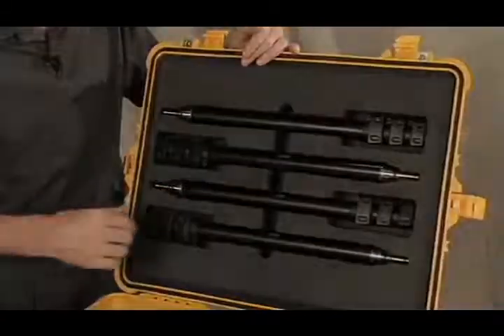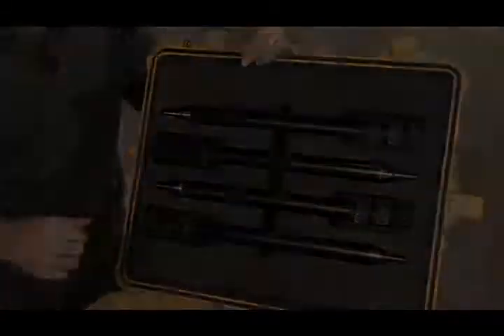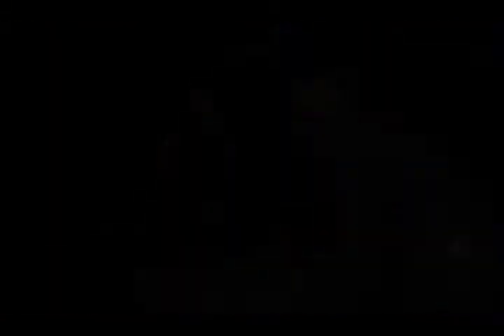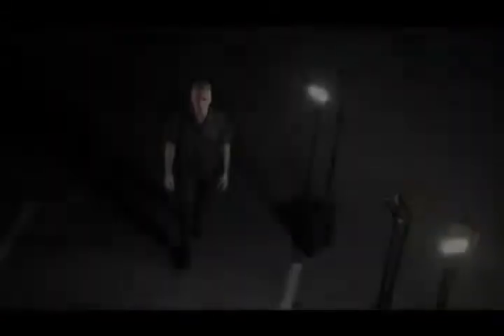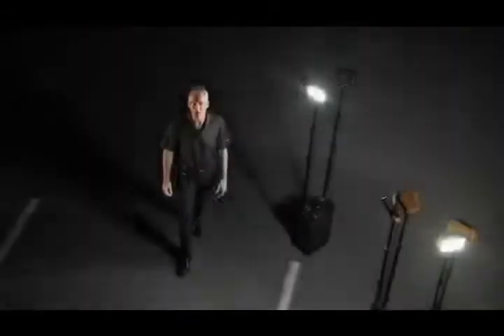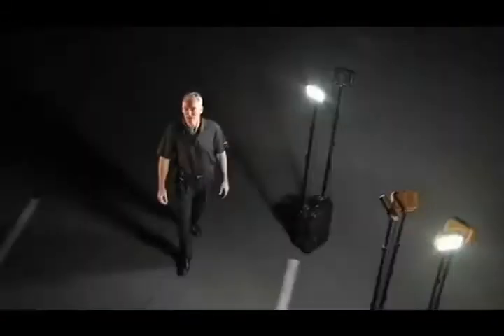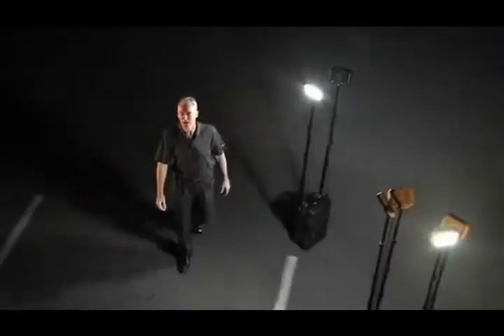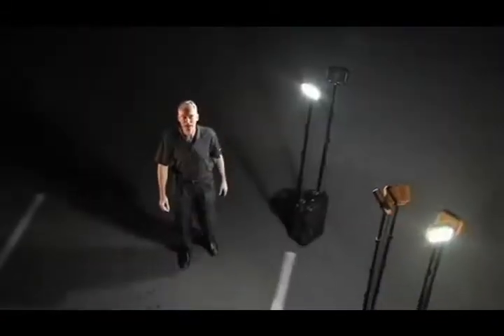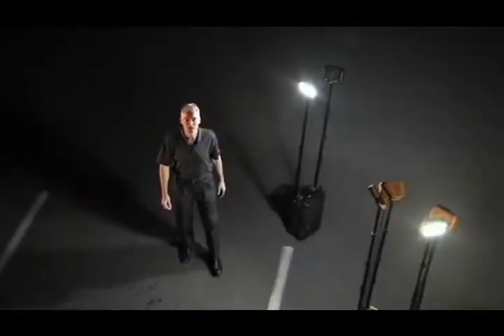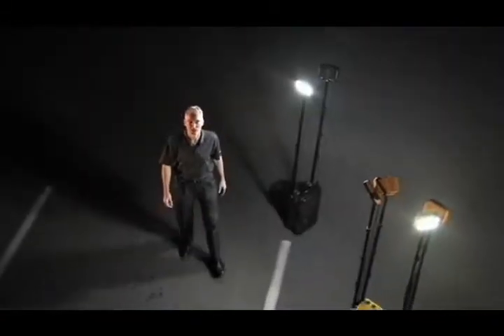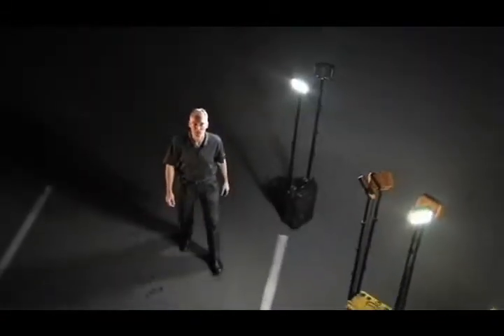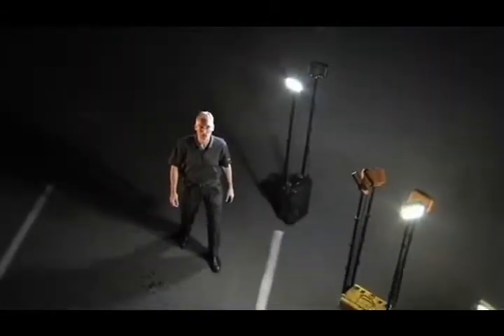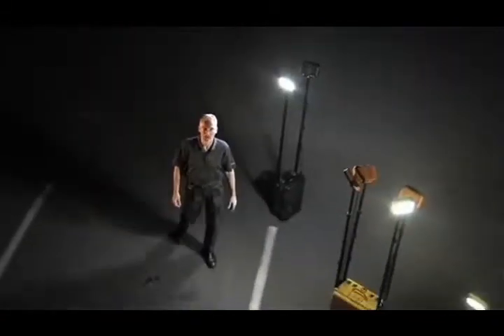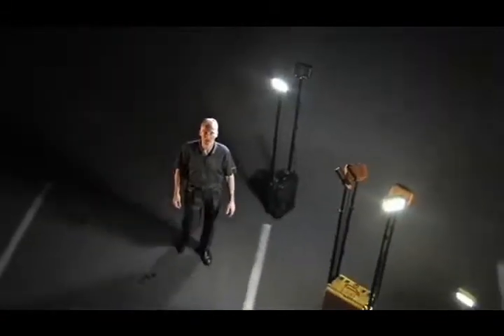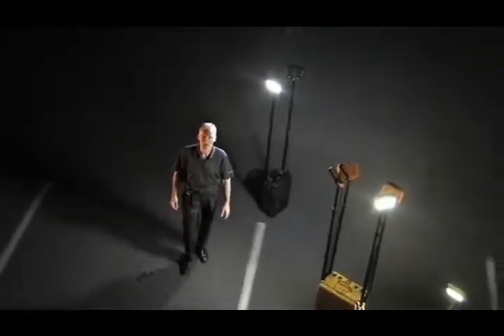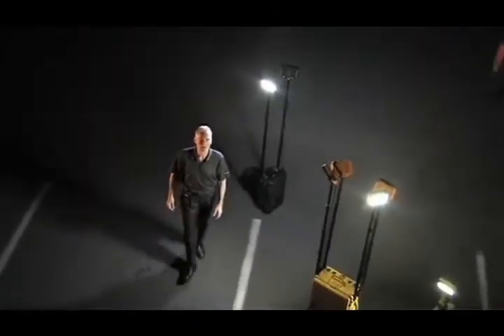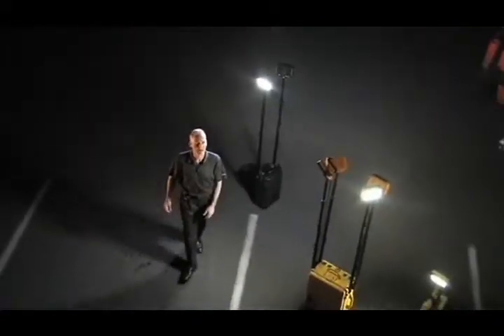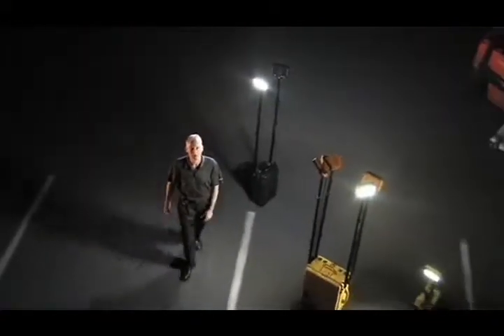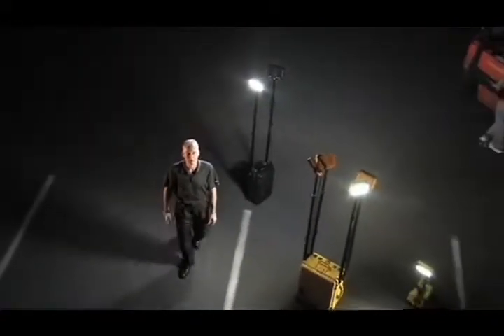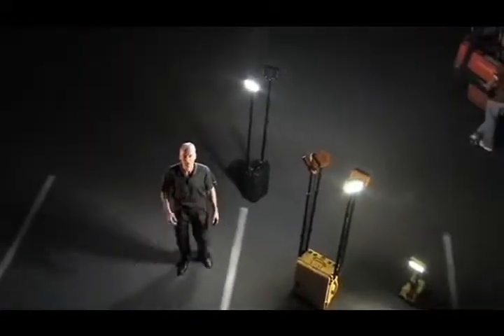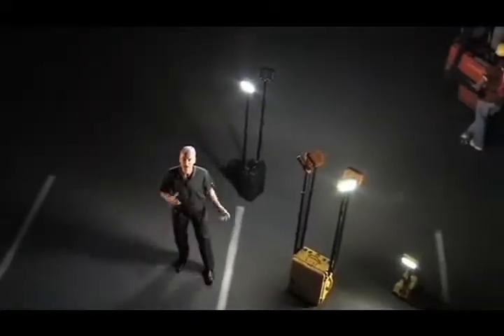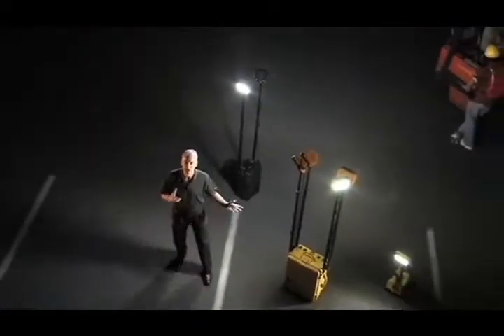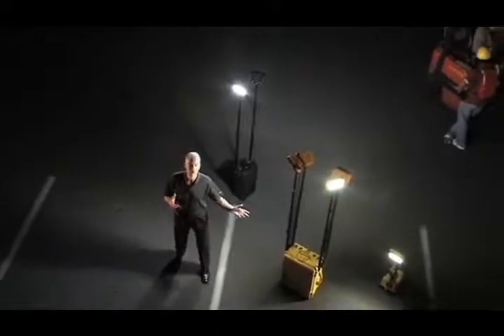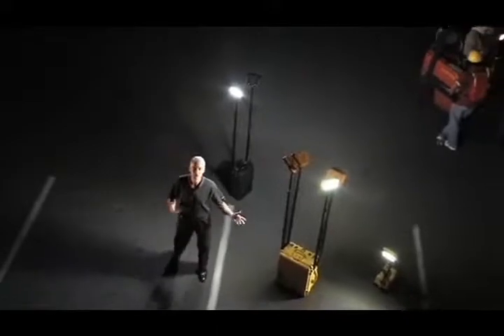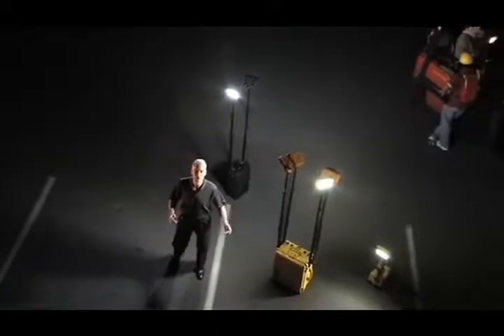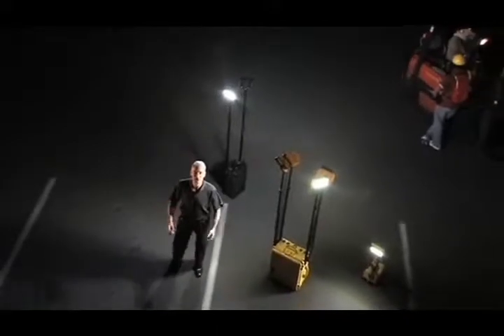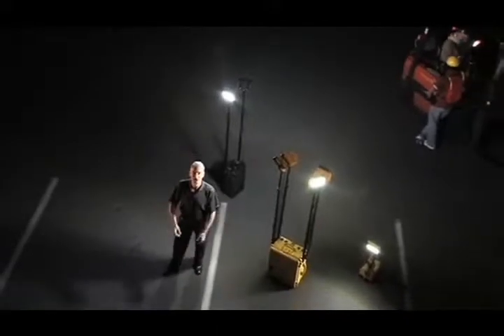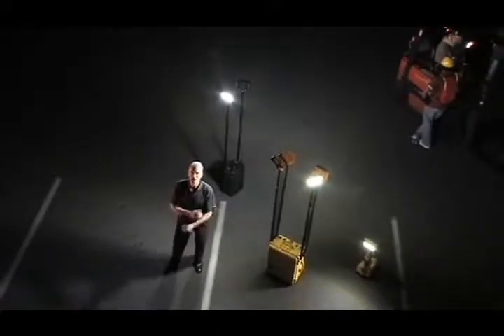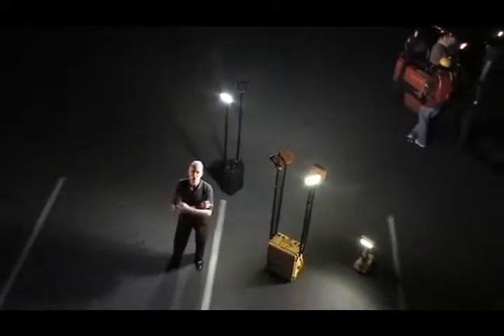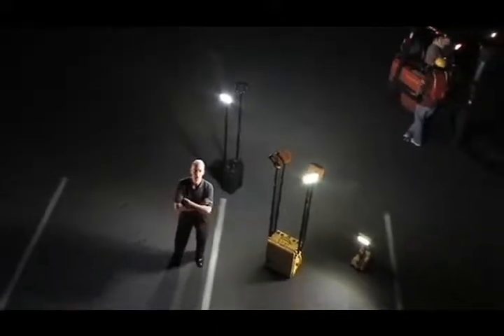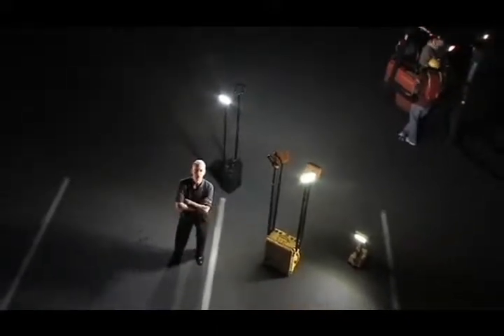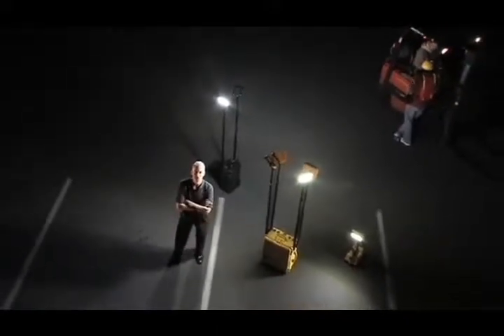The remote area lighting systems from Pelican's Advanced Area Lighting Group — it's generator-free portable lighting.